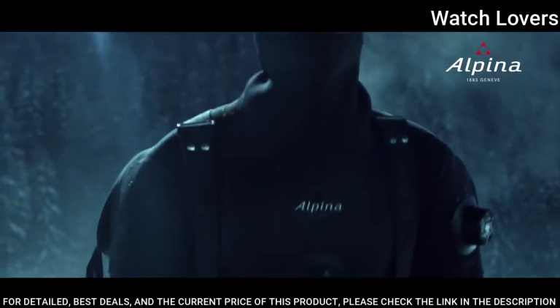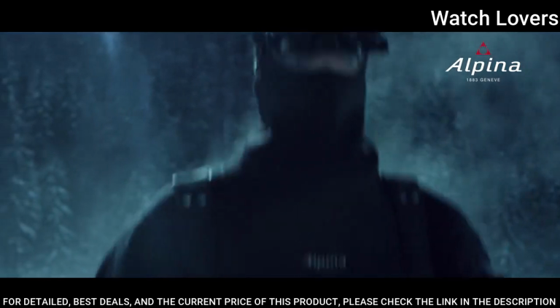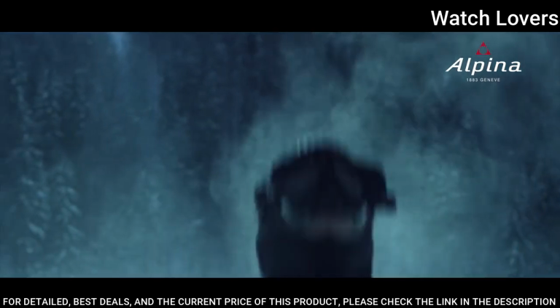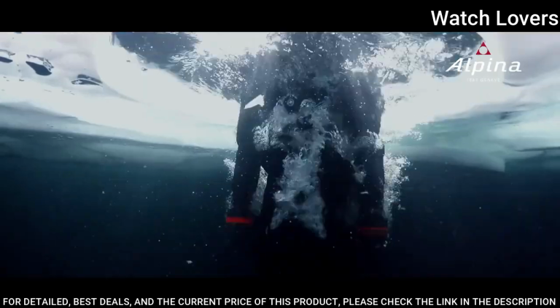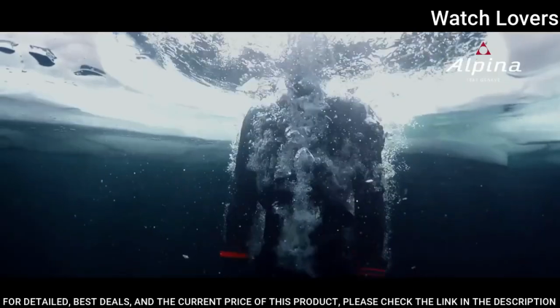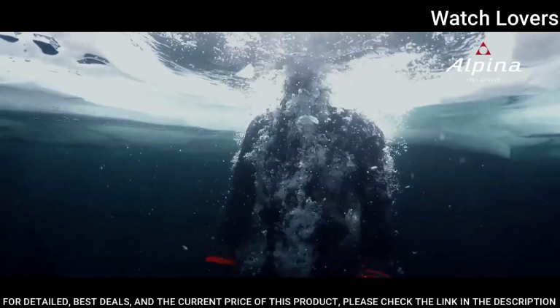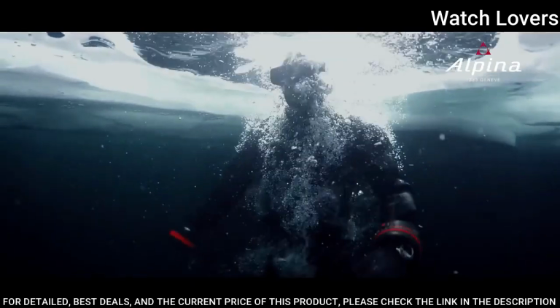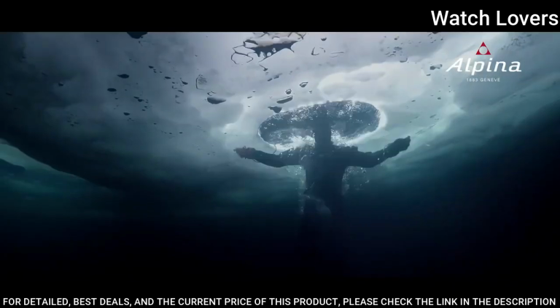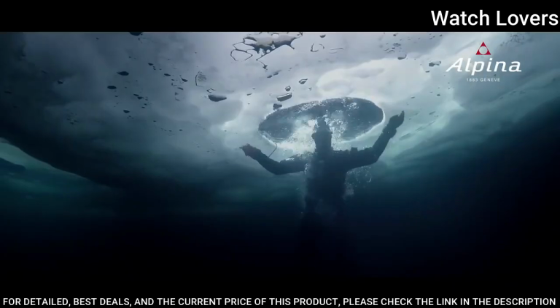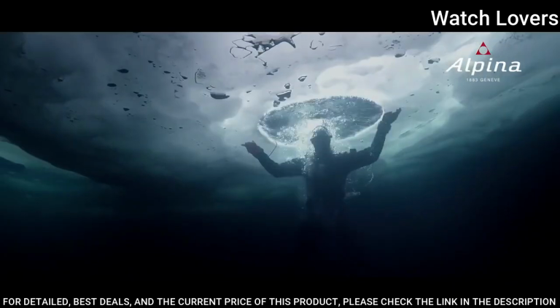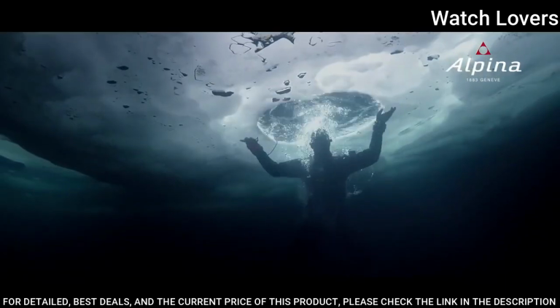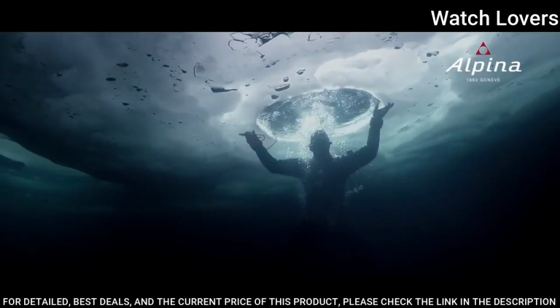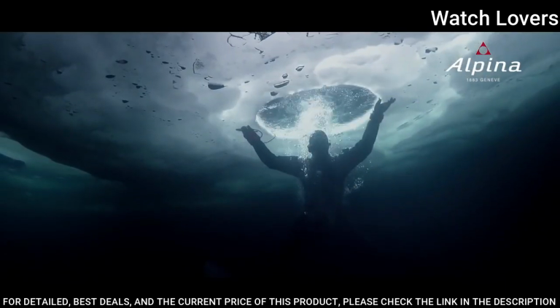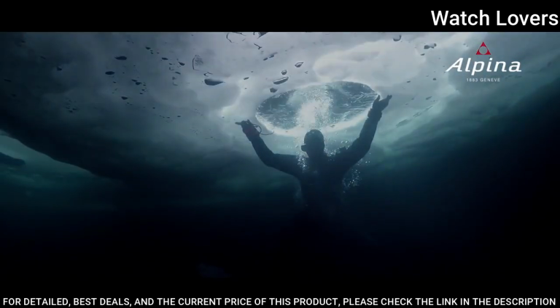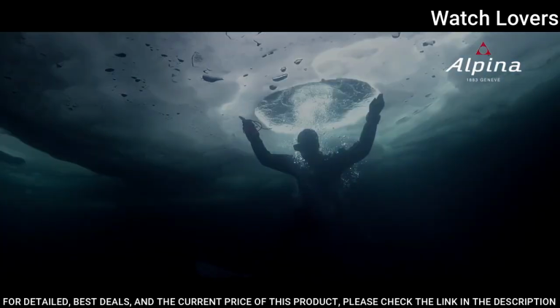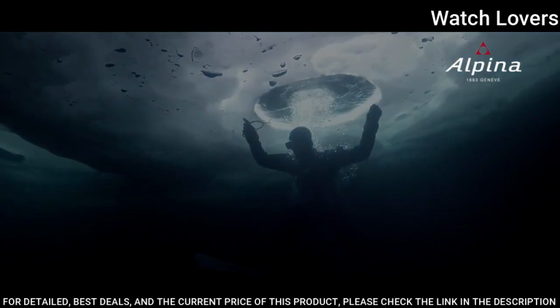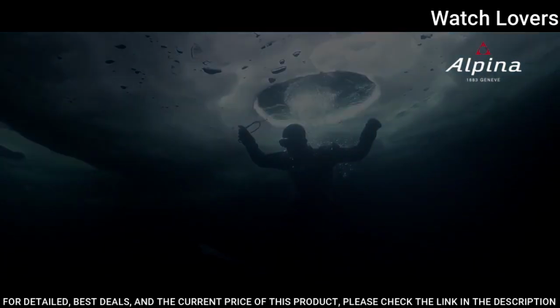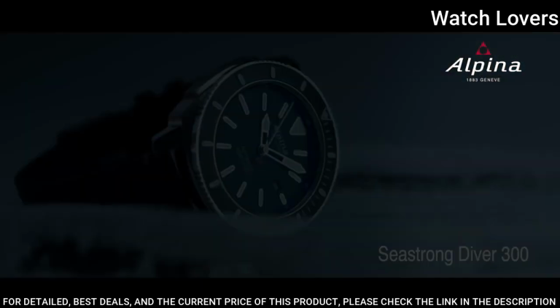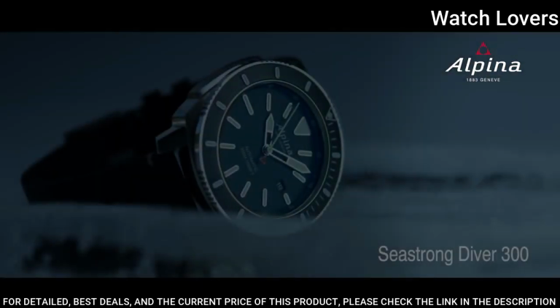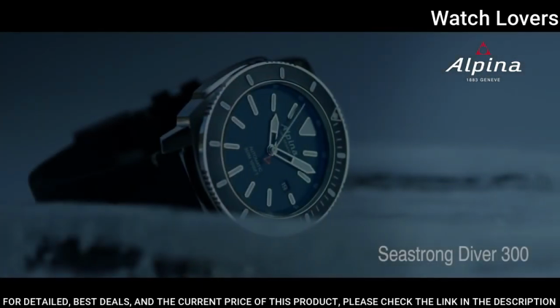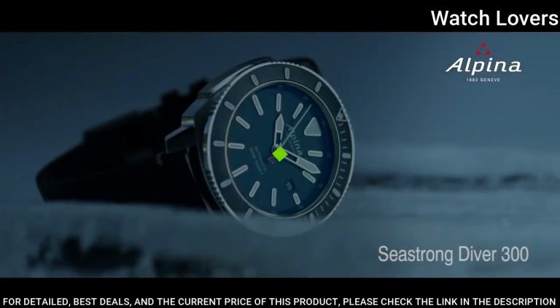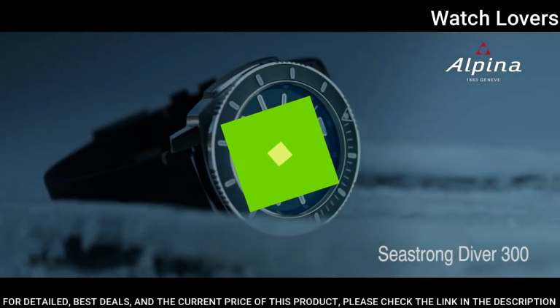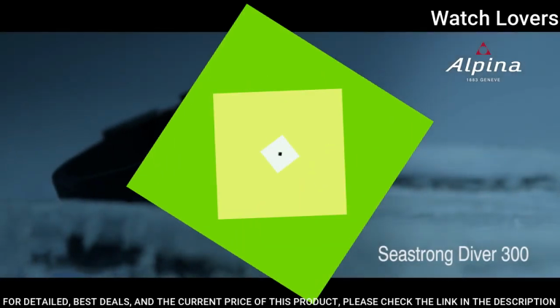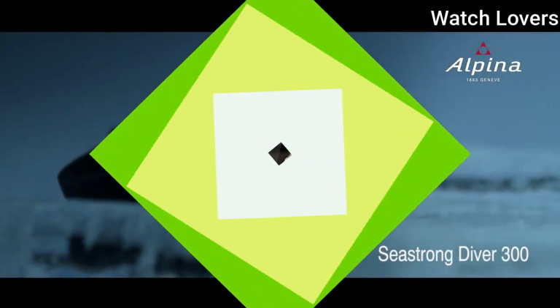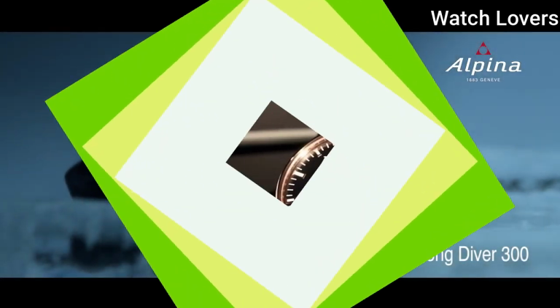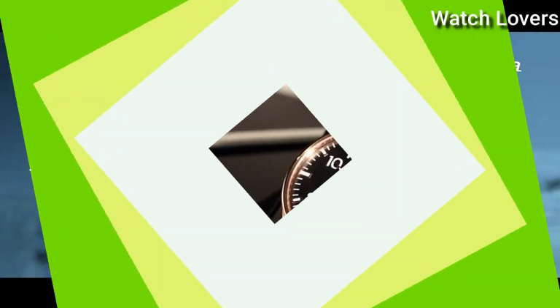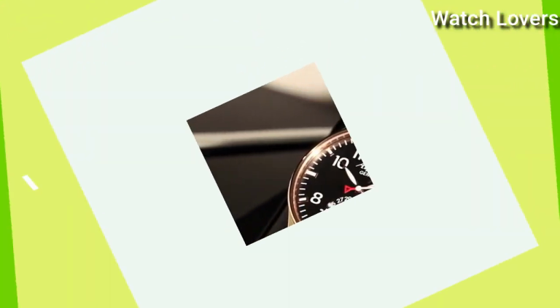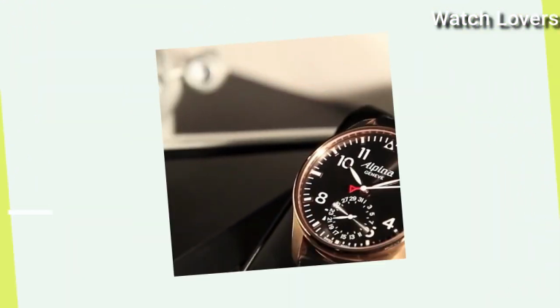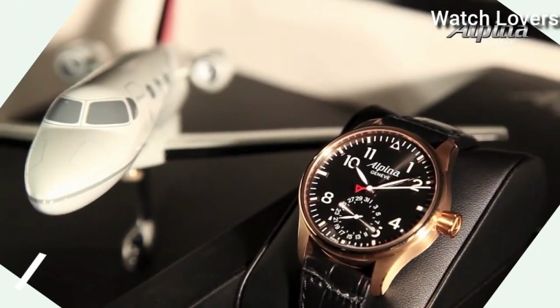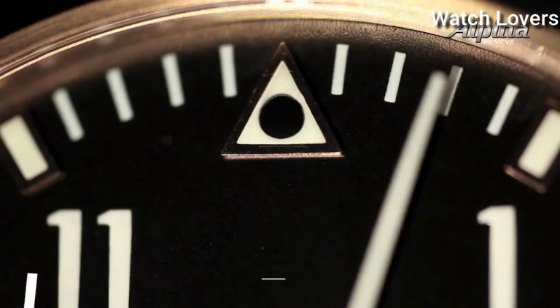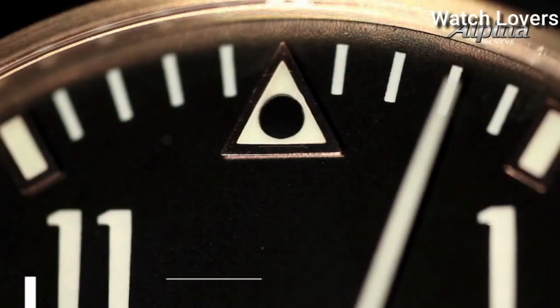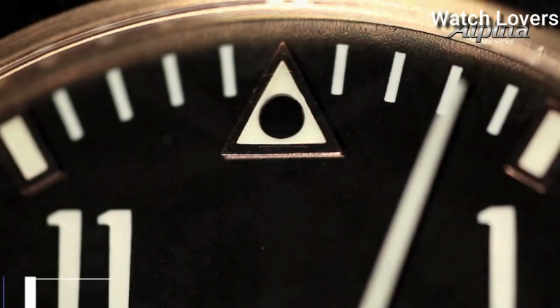Functions: Hour, Minute, Second. Swiss made.